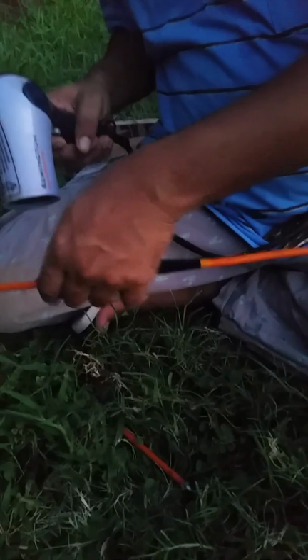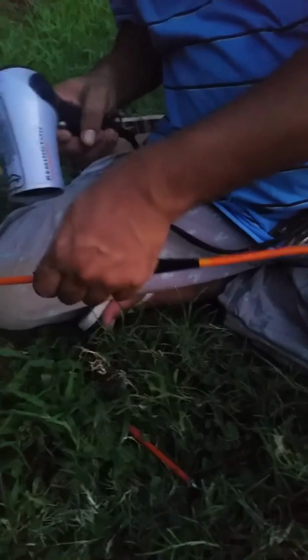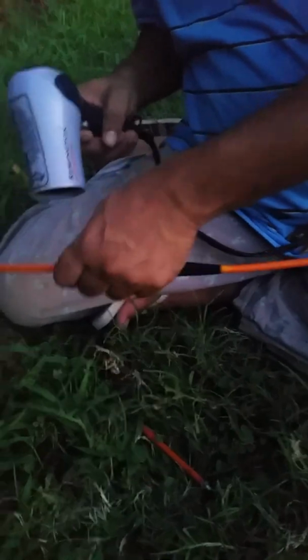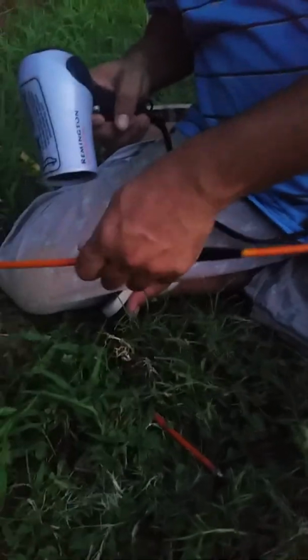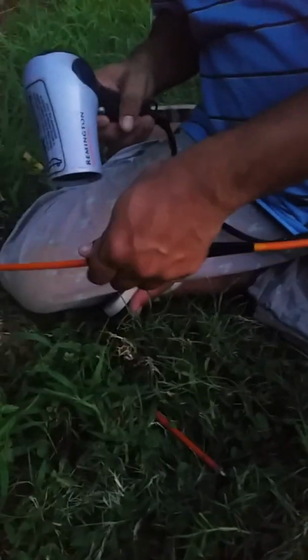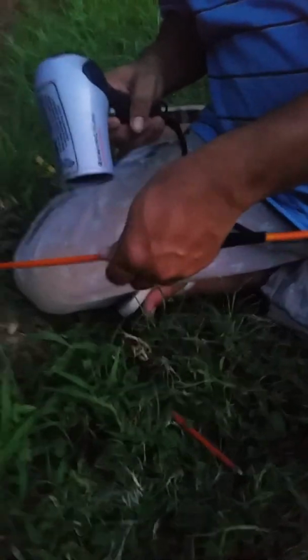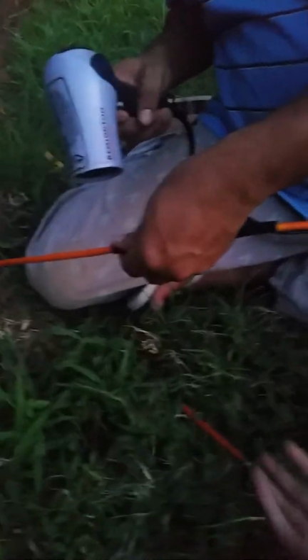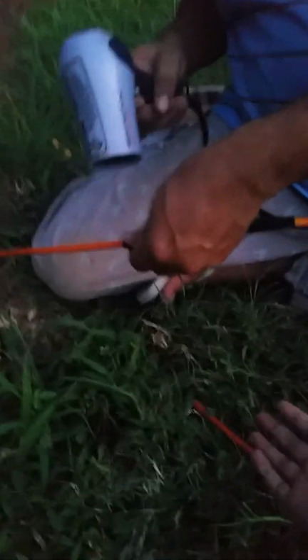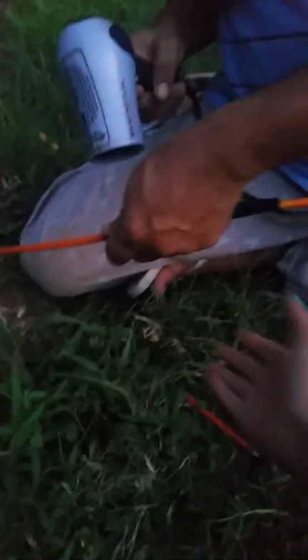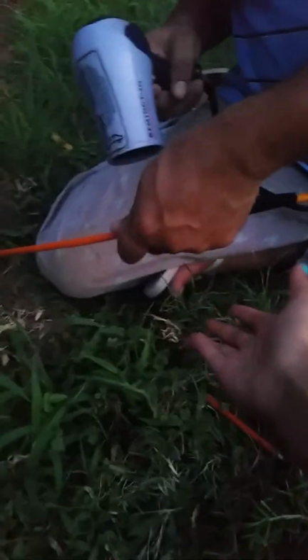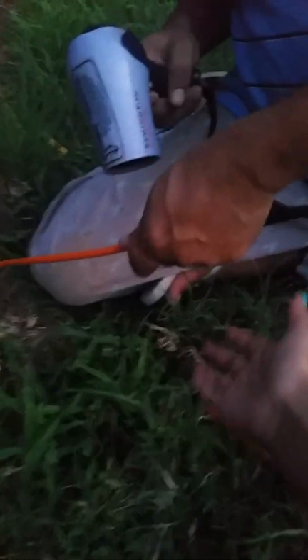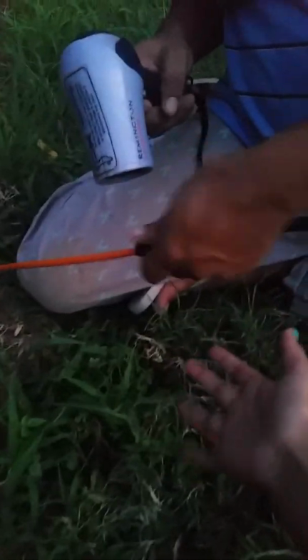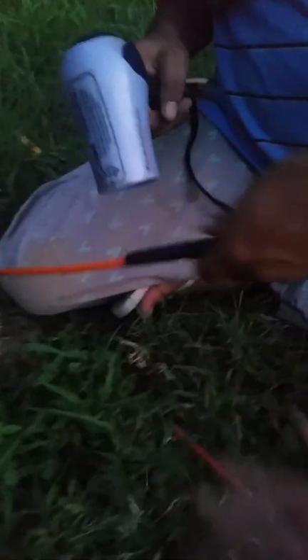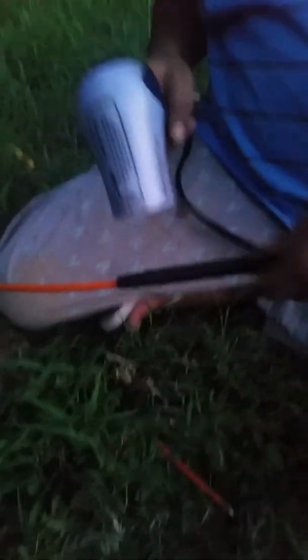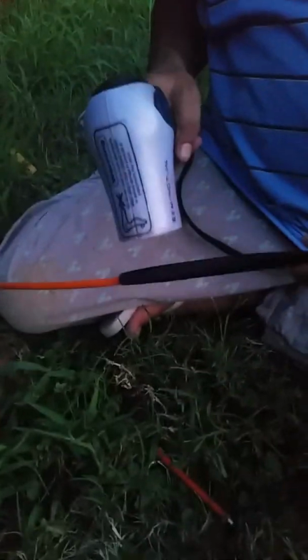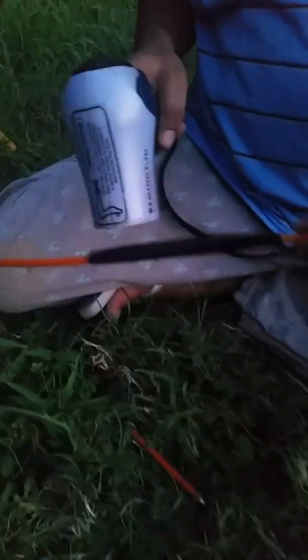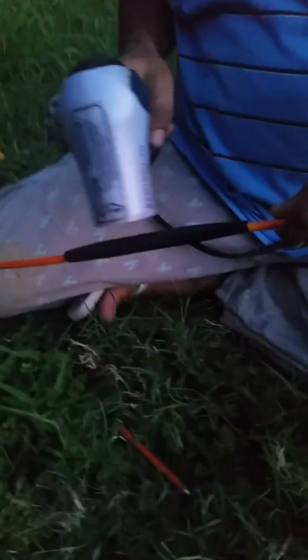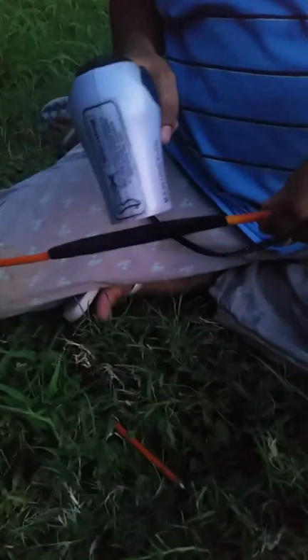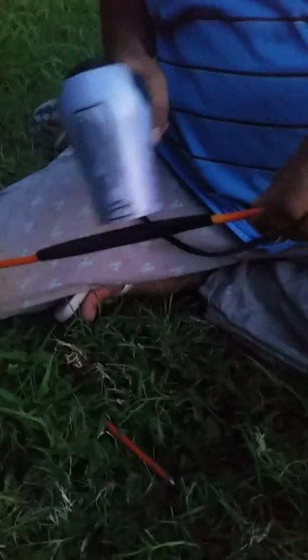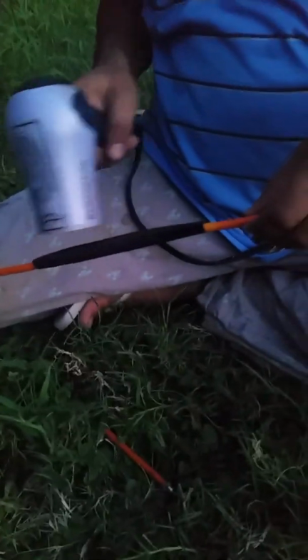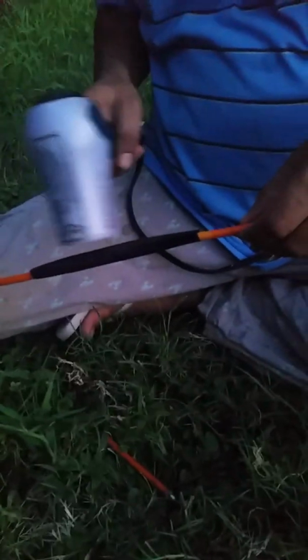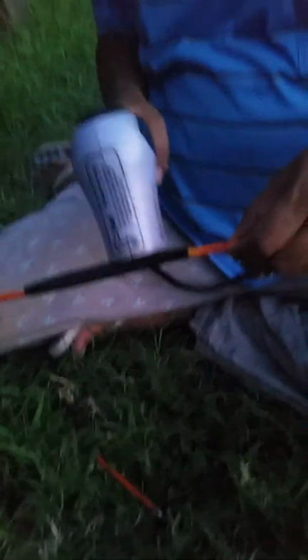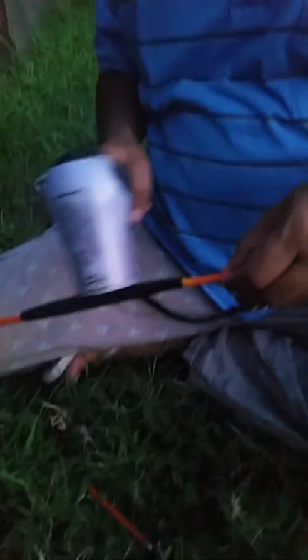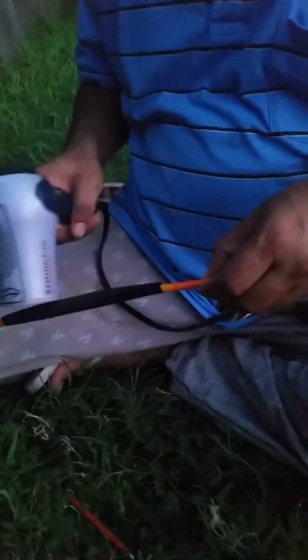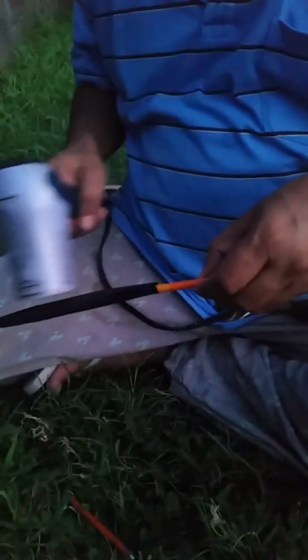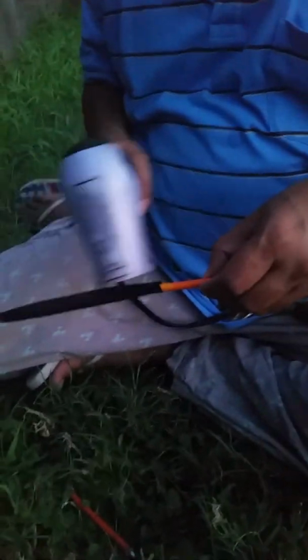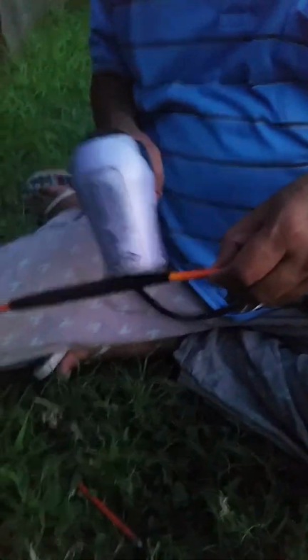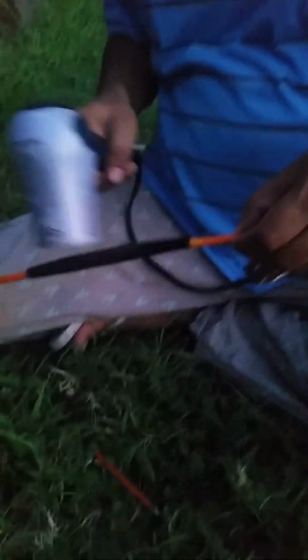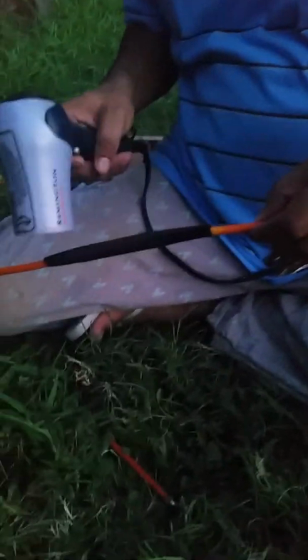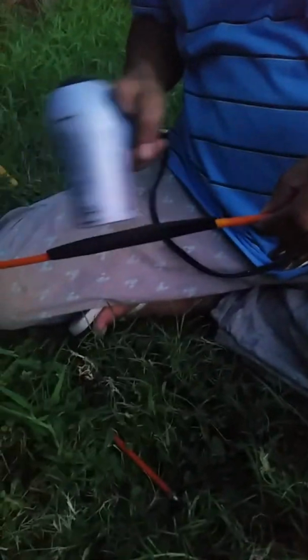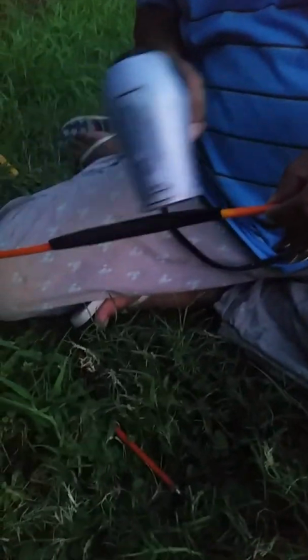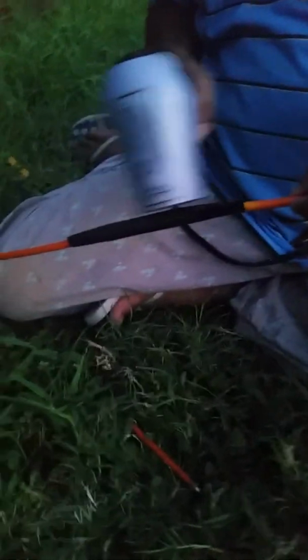Remember that the hair dryer might have this burning smell, so turn it off at that time.